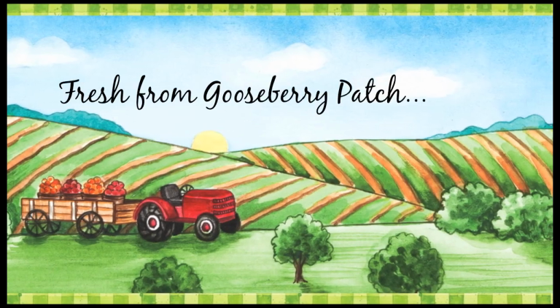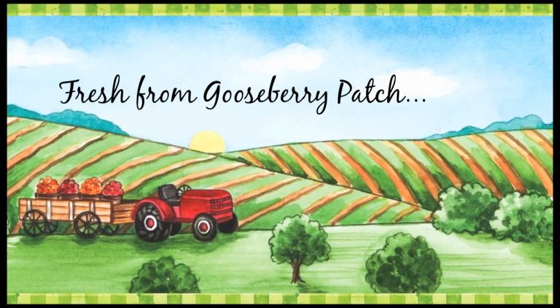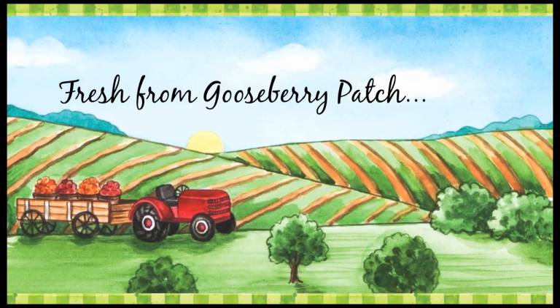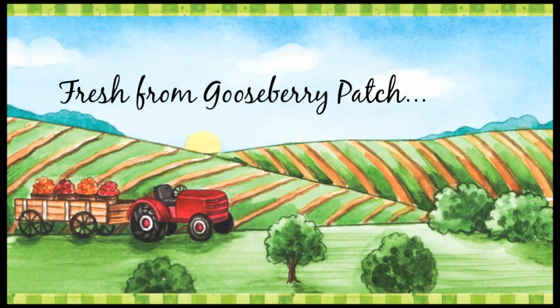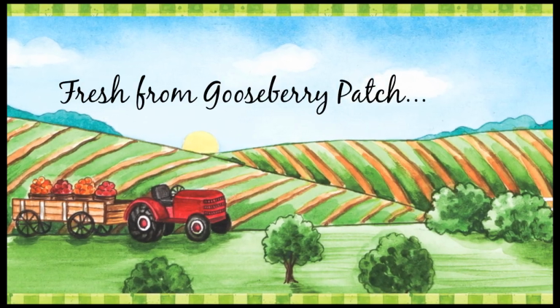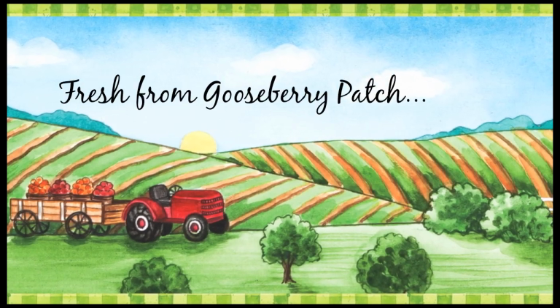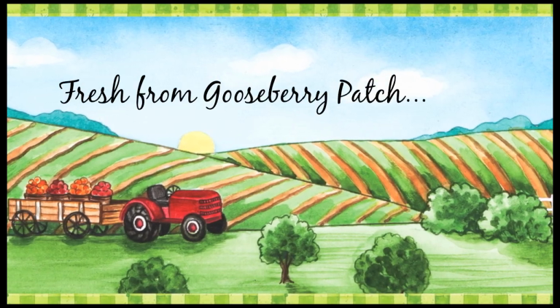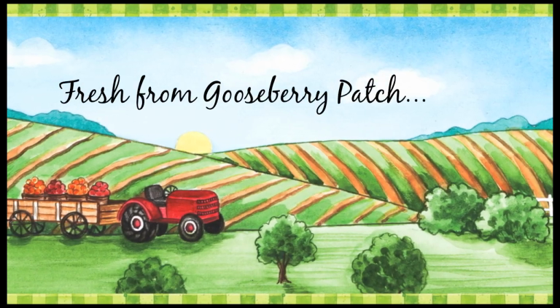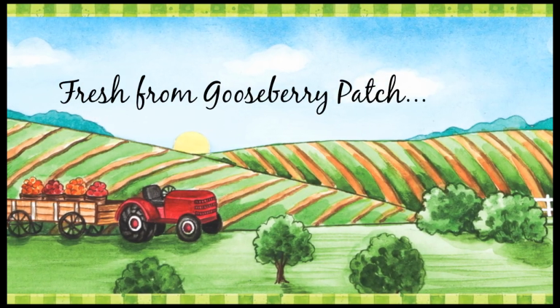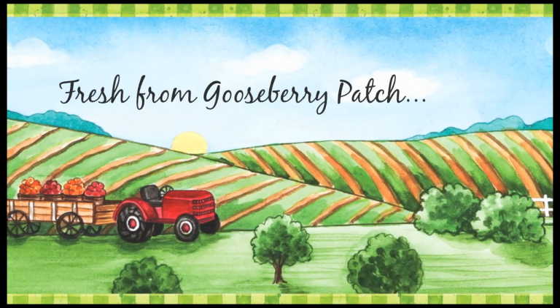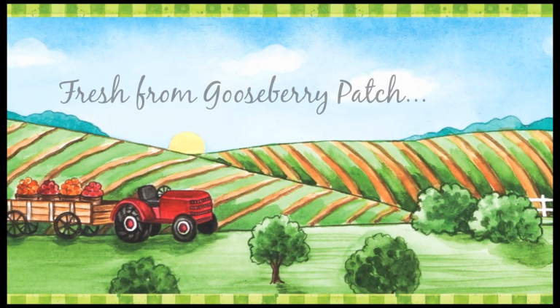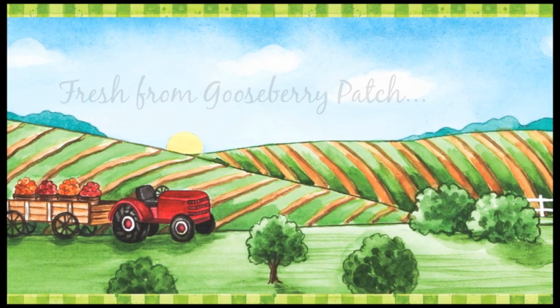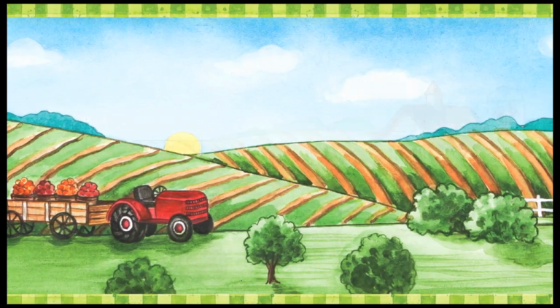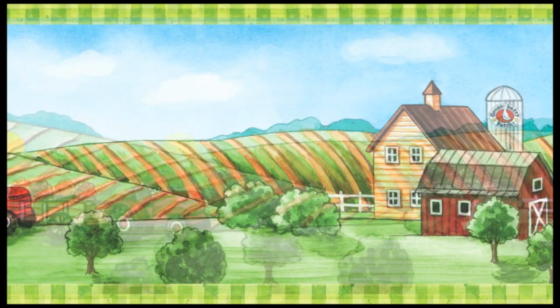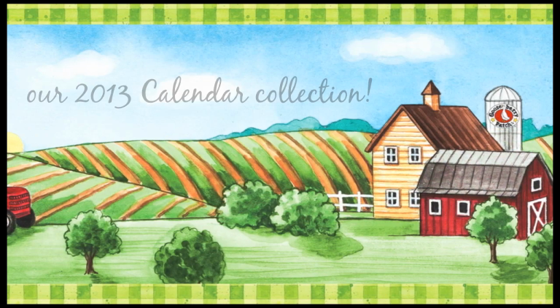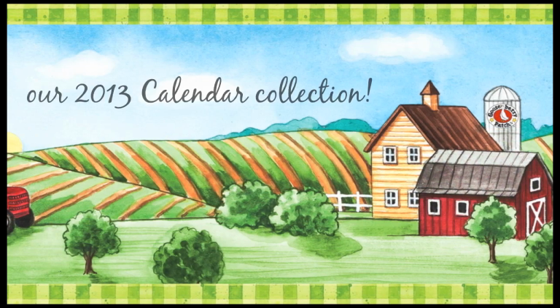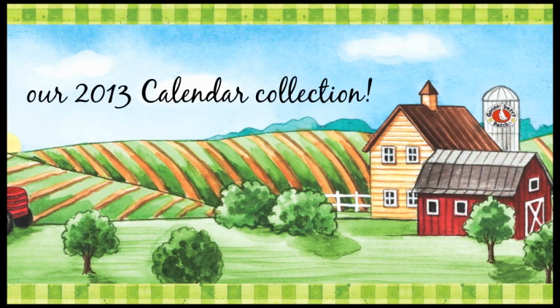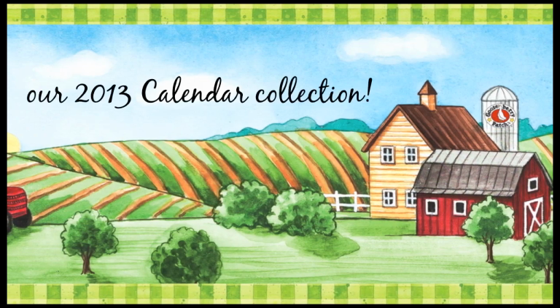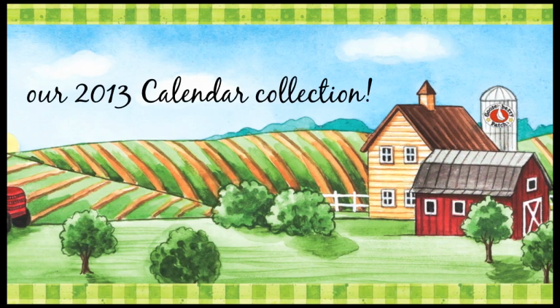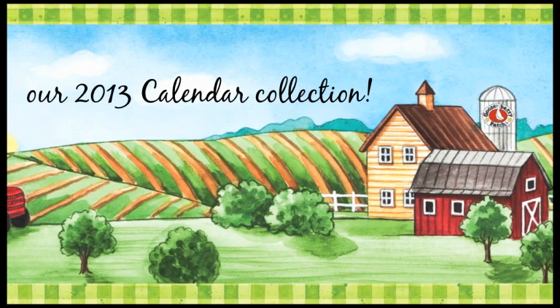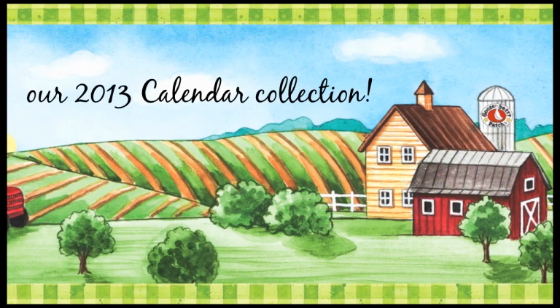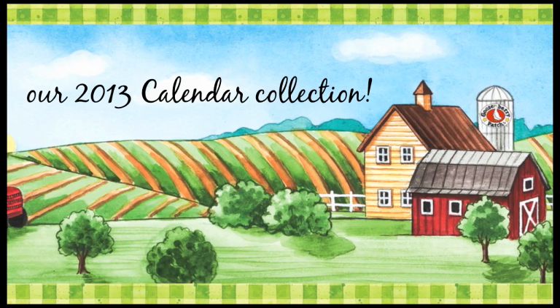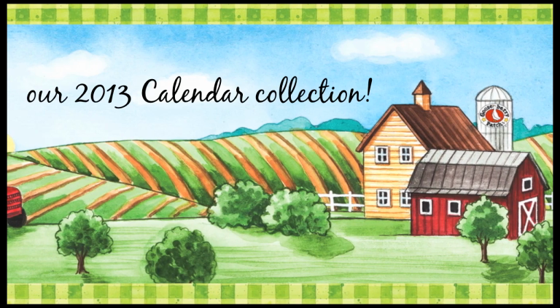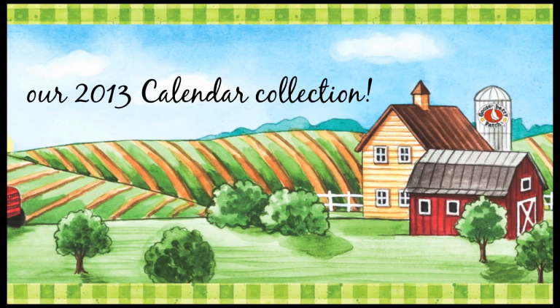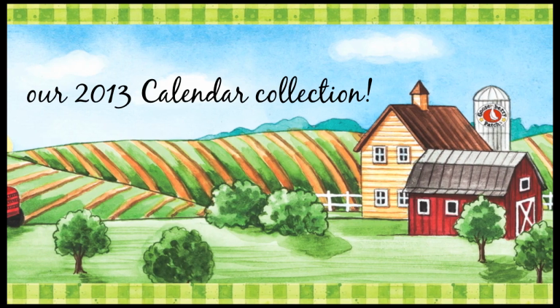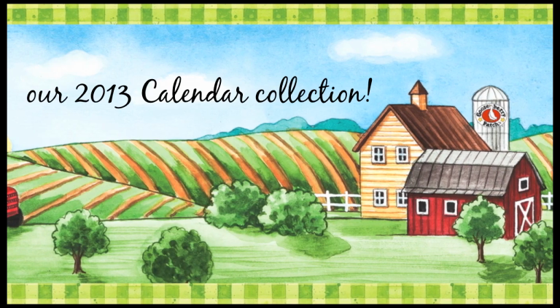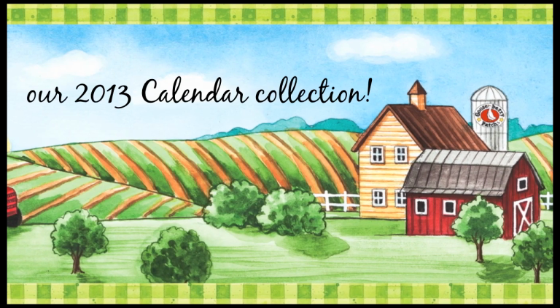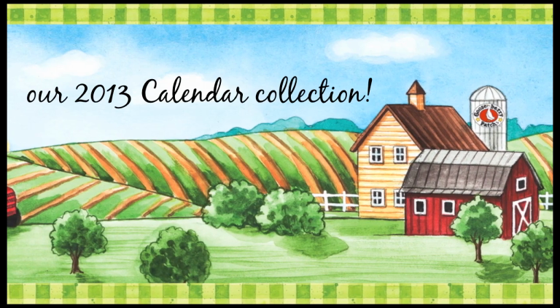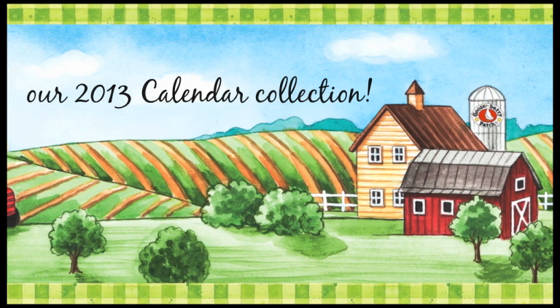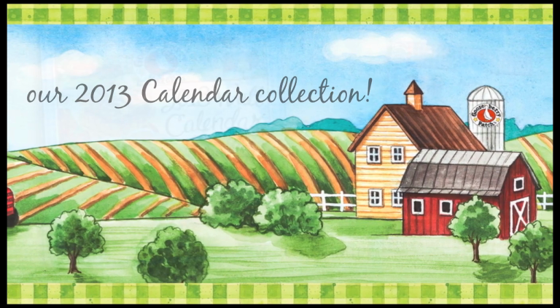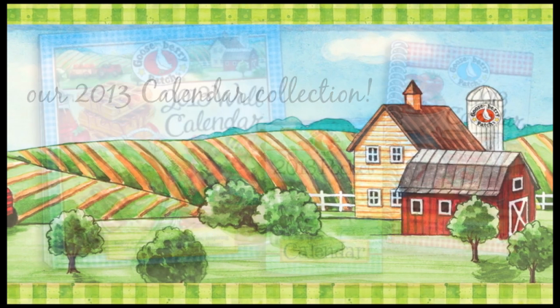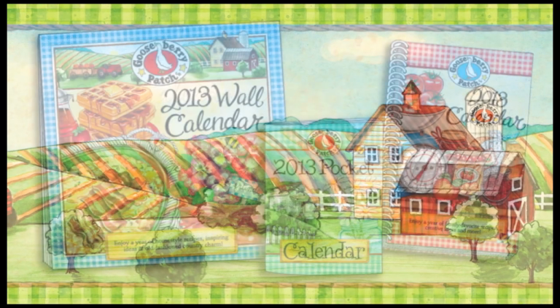Brand new from Gooseberry Patch: our 2013 Fresh from the Farmhouse Calendar Collection.